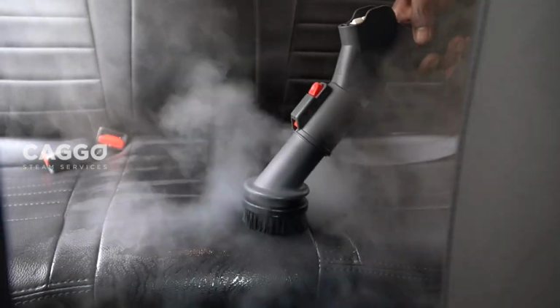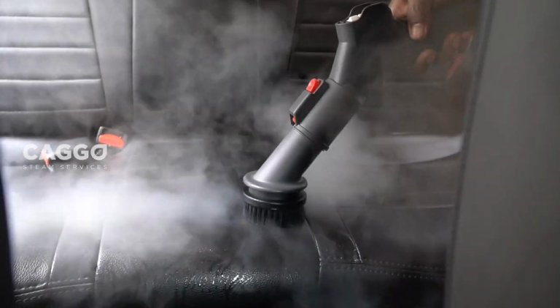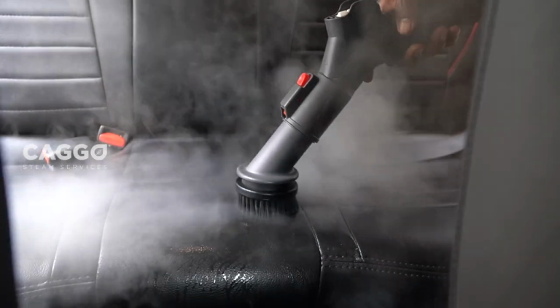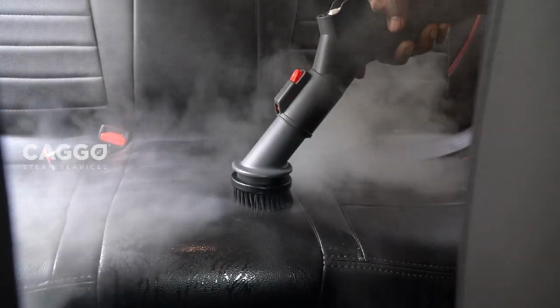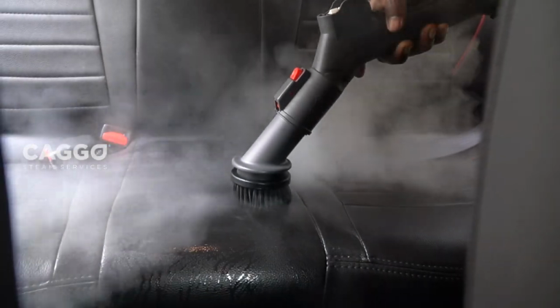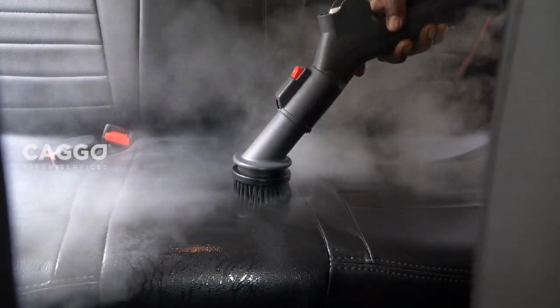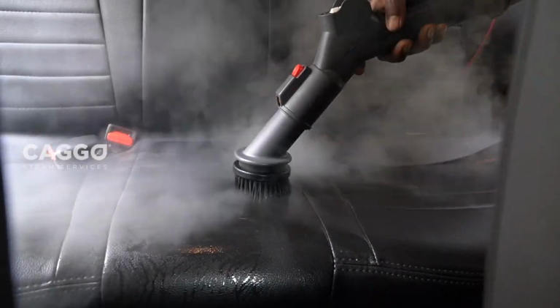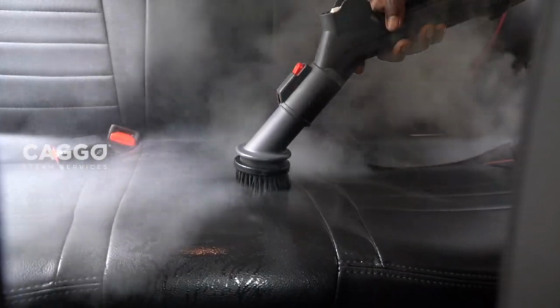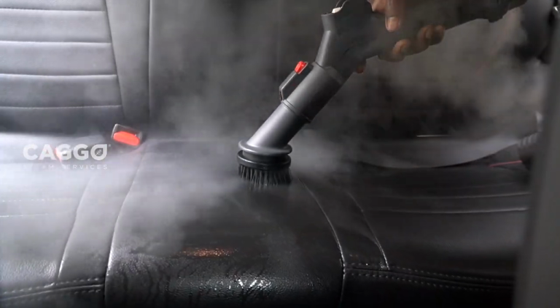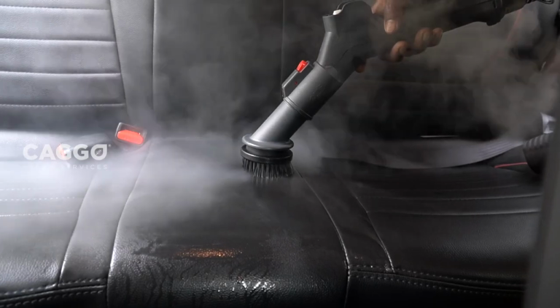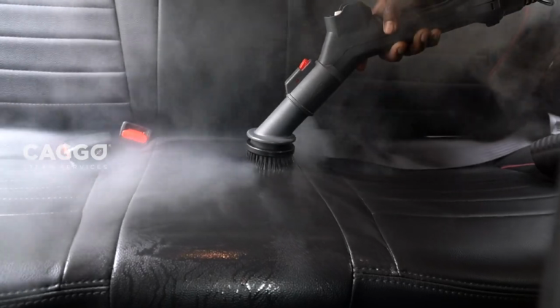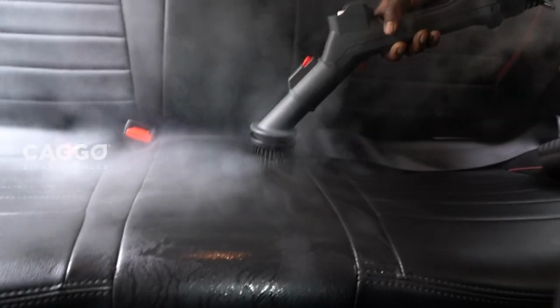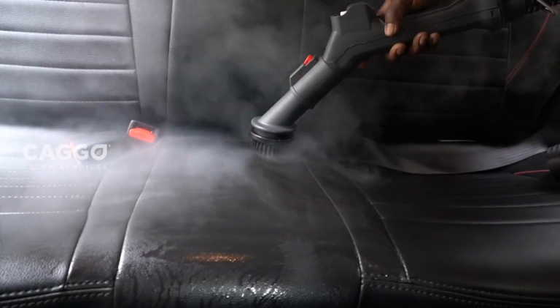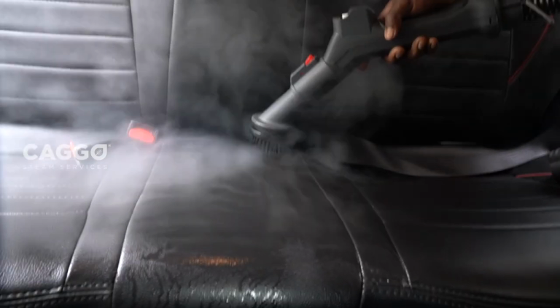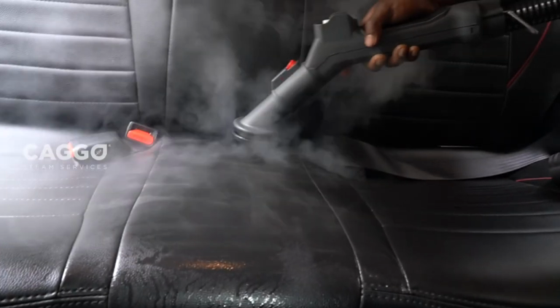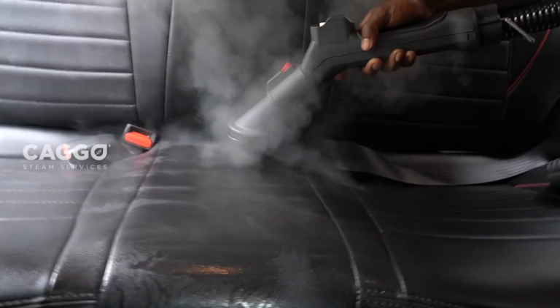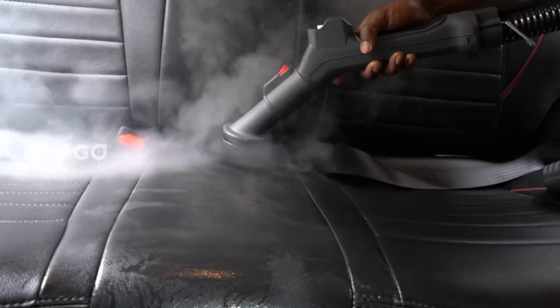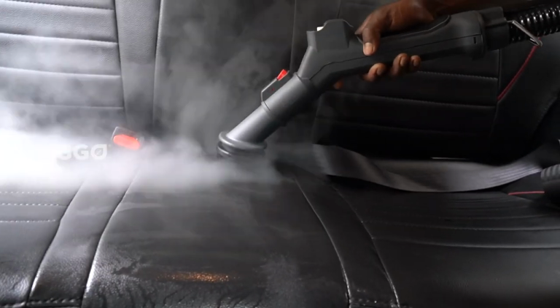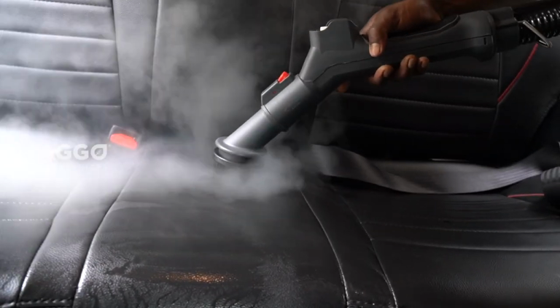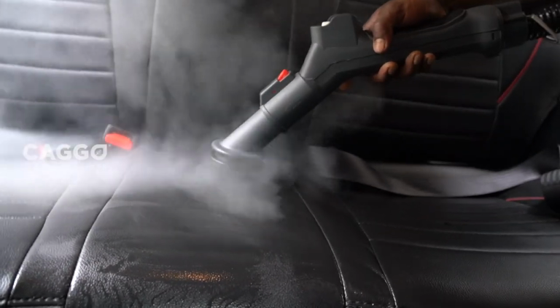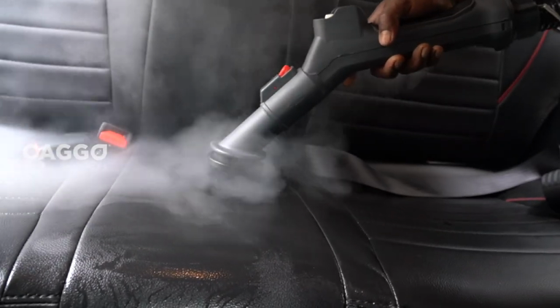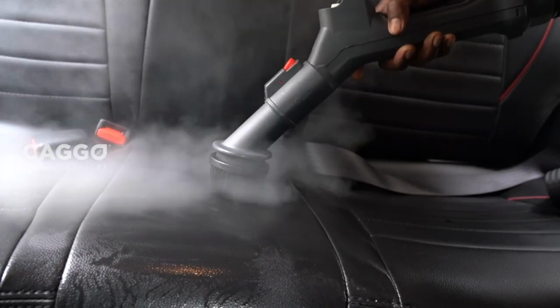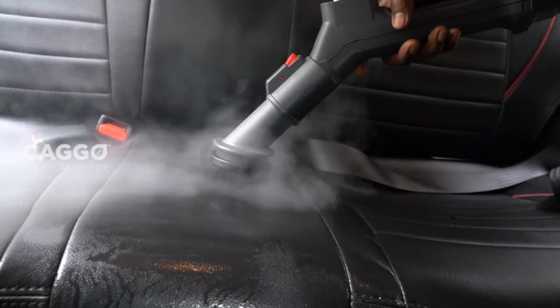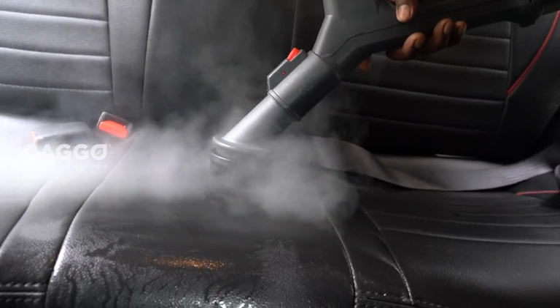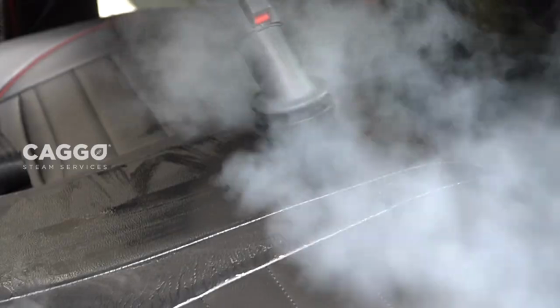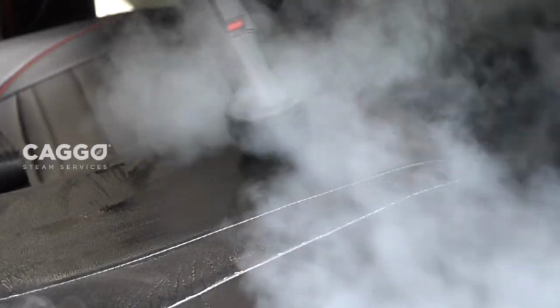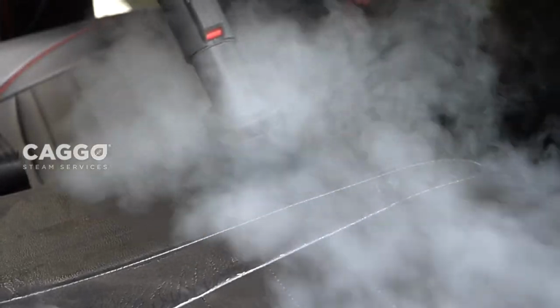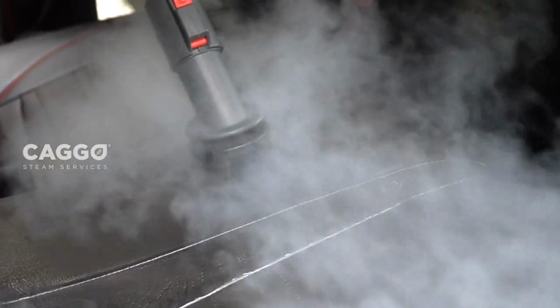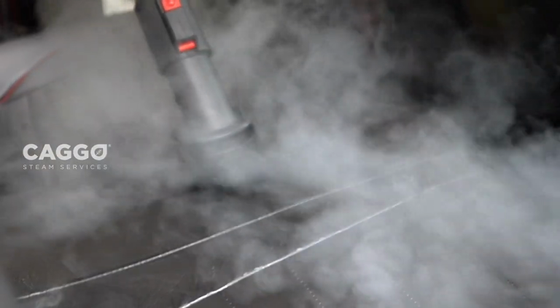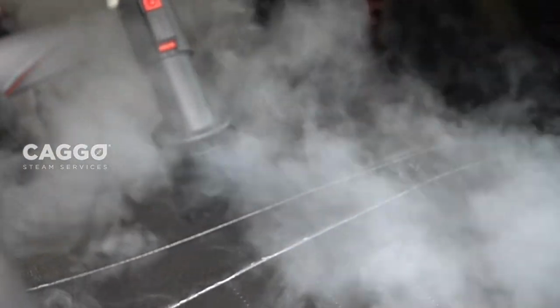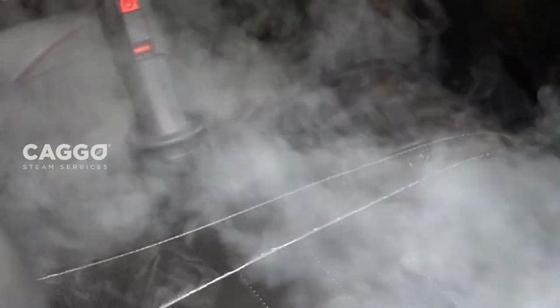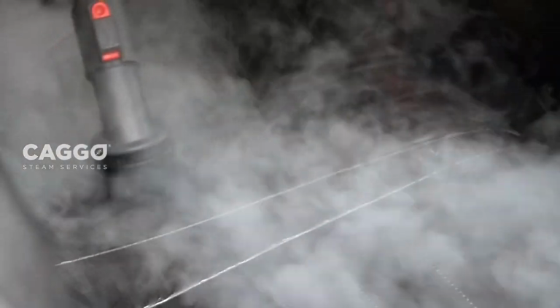Even our cars can be cleaned and sanitized with this machine. It helps to reach every nook and corner of the car.